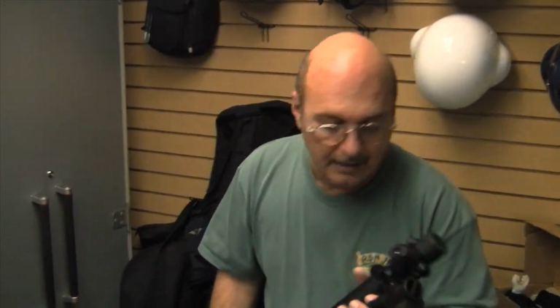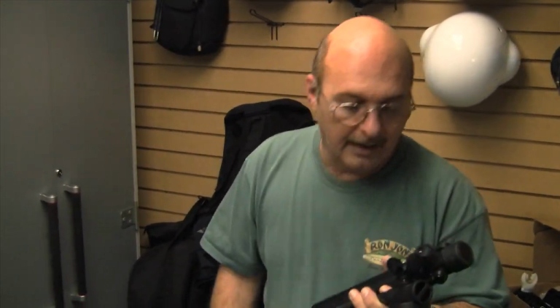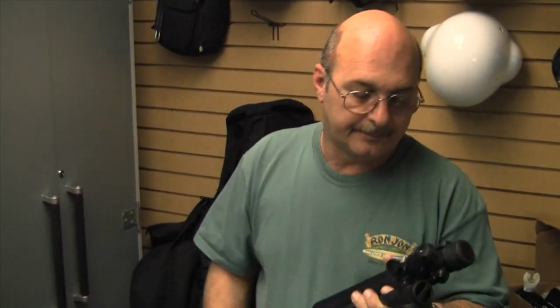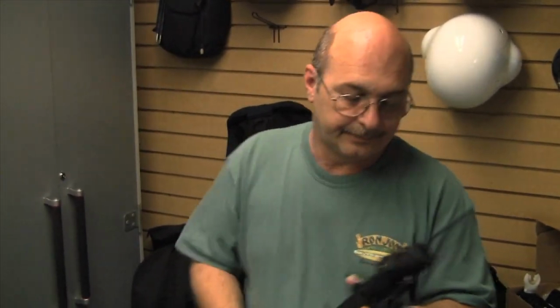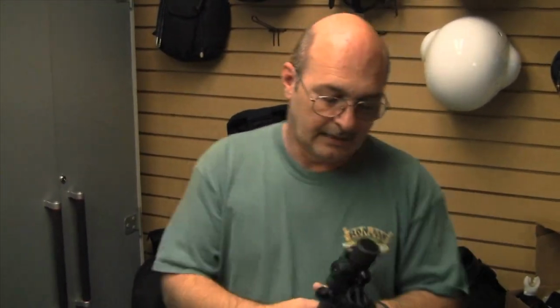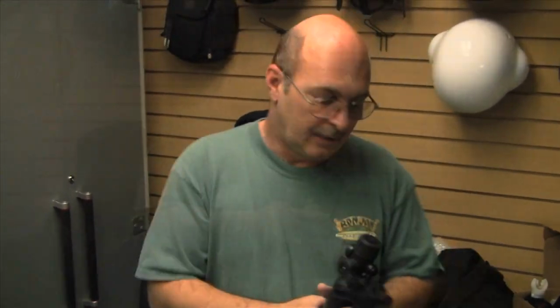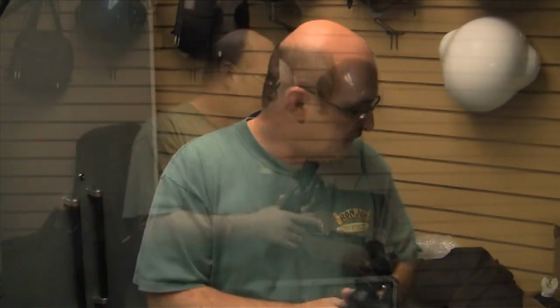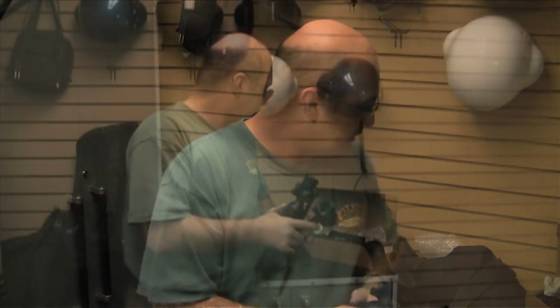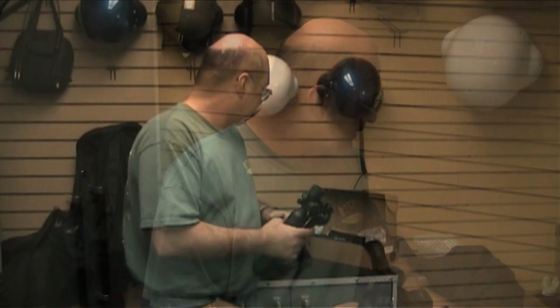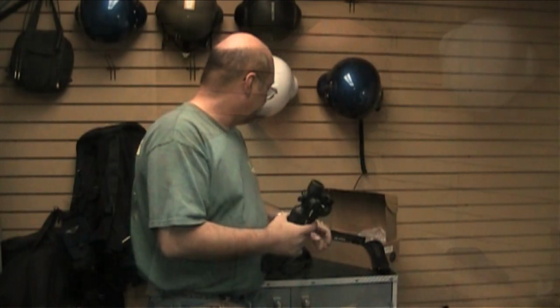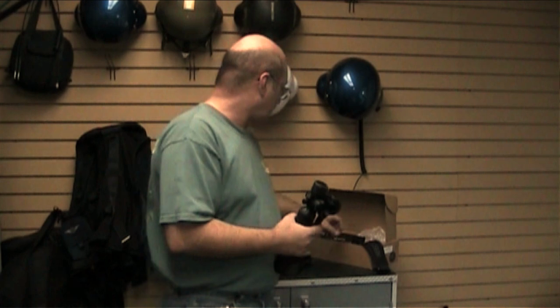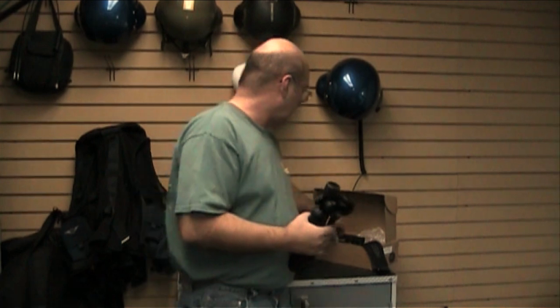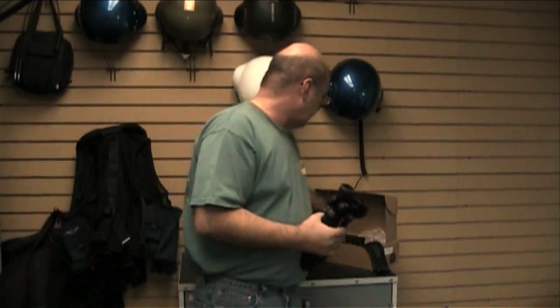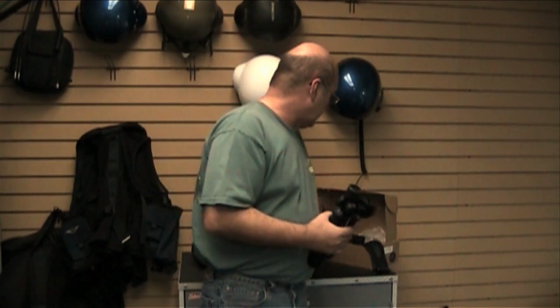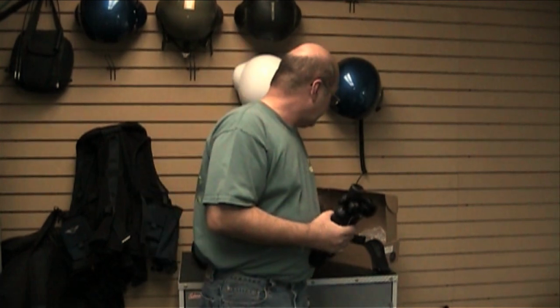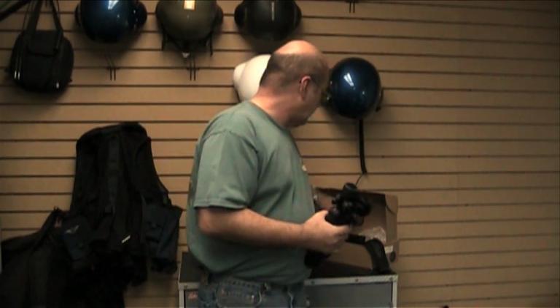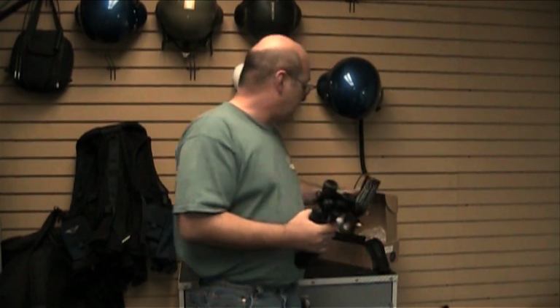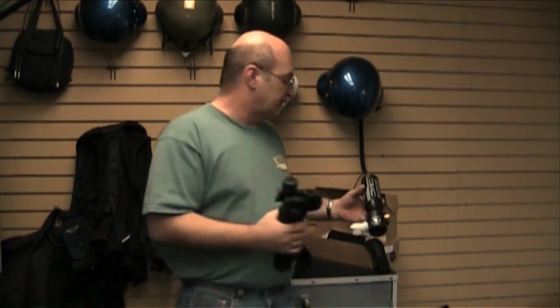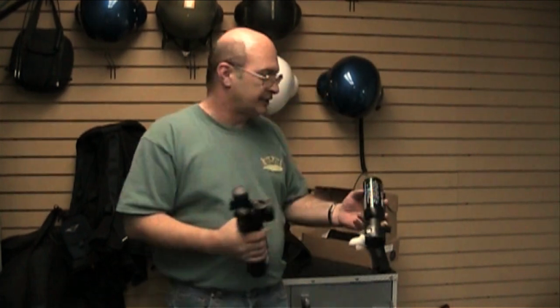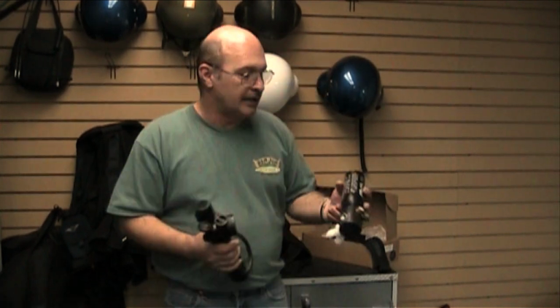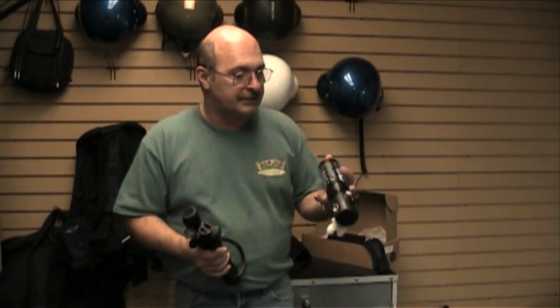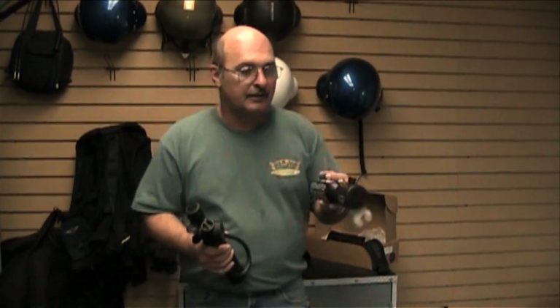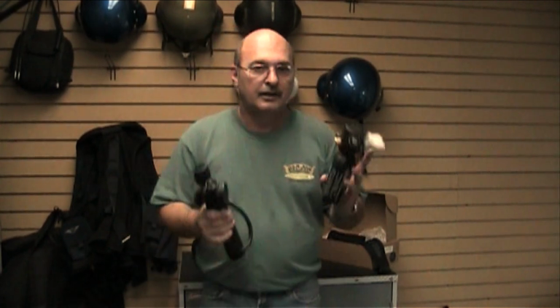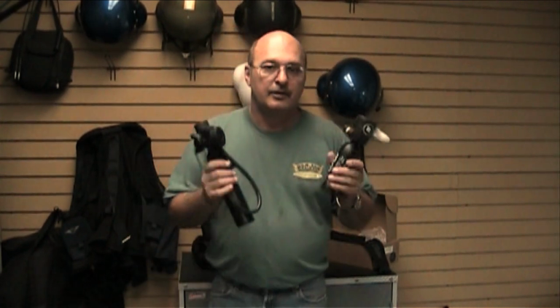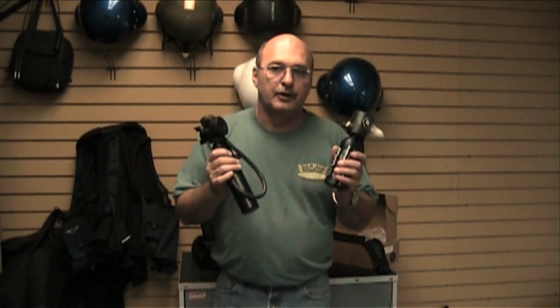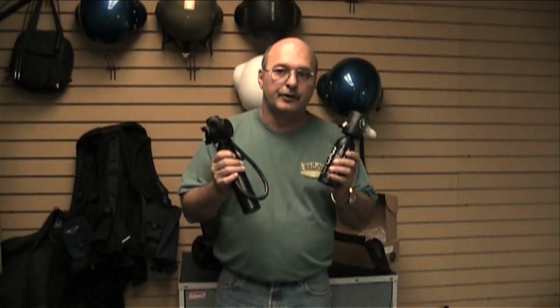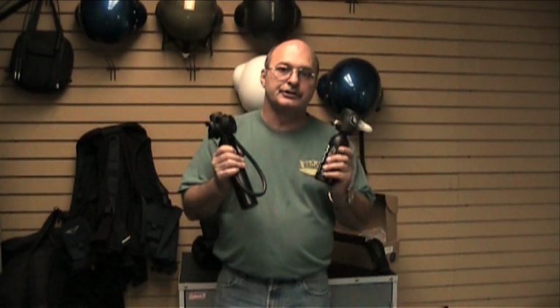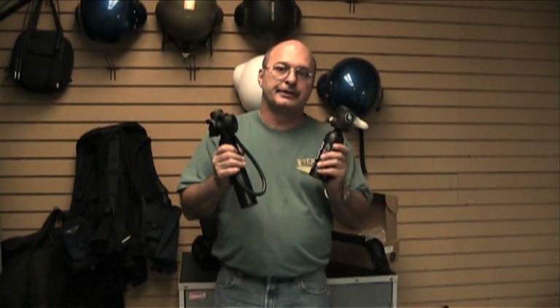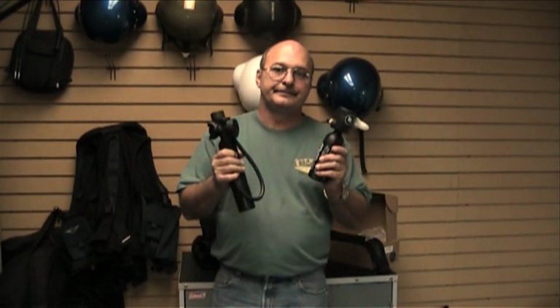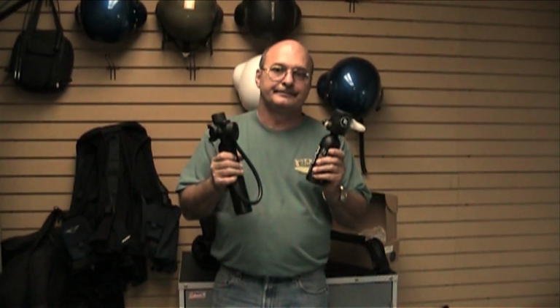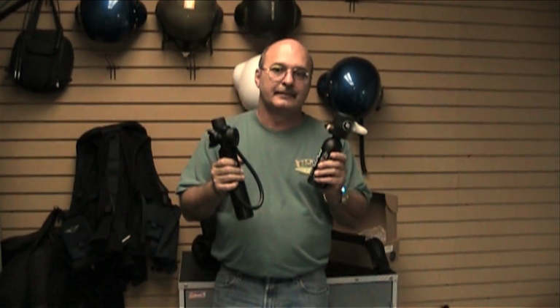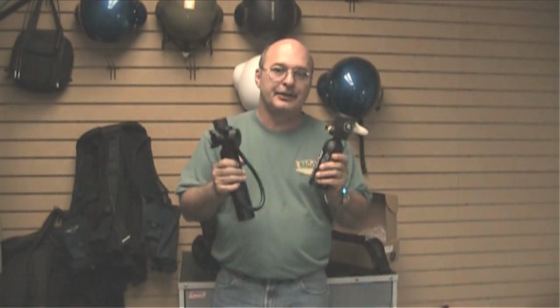Any questions, just give us a call at Helicopter Helmet, and we will discuss both versions with you. Thank you.